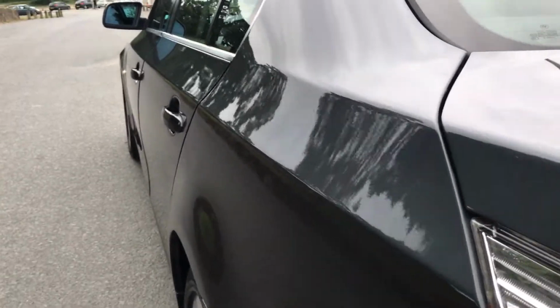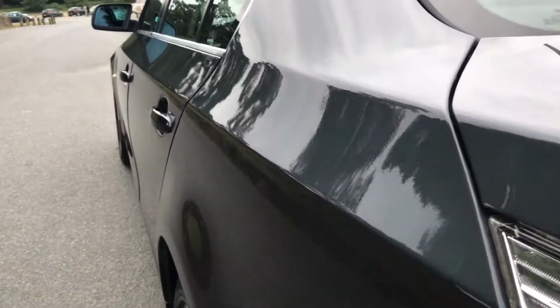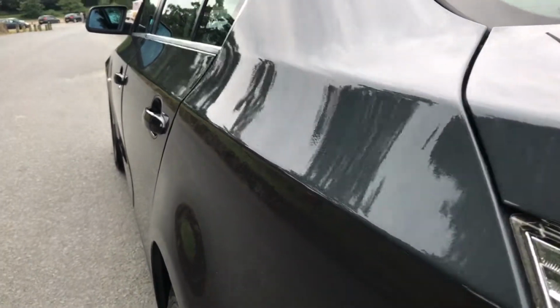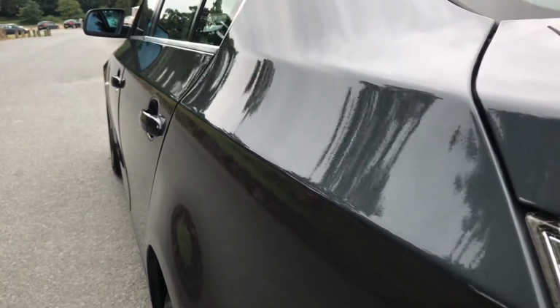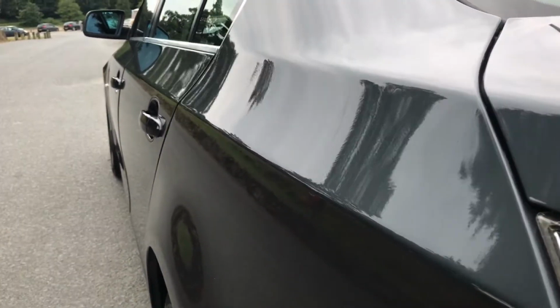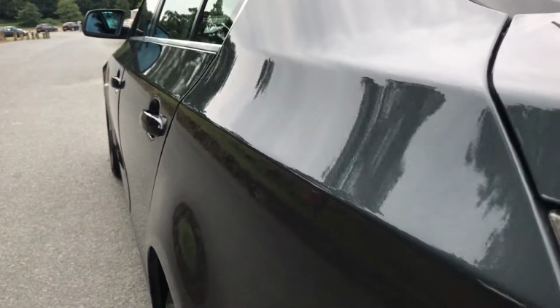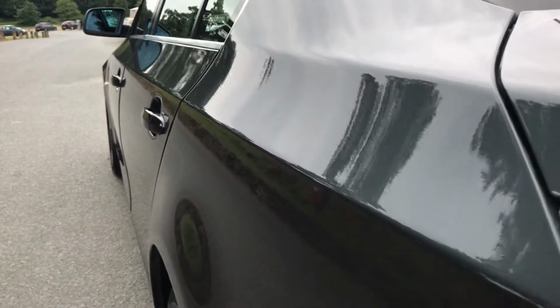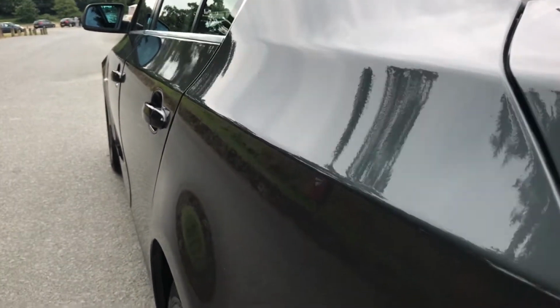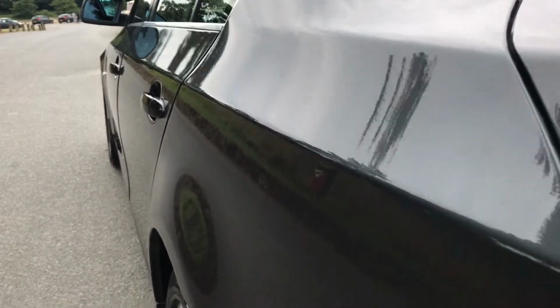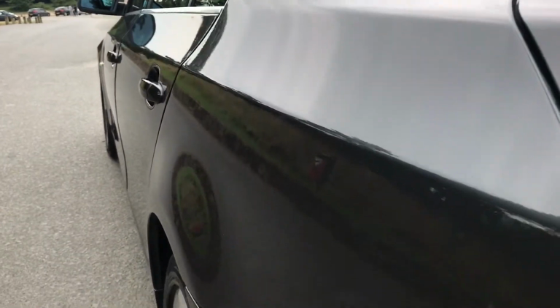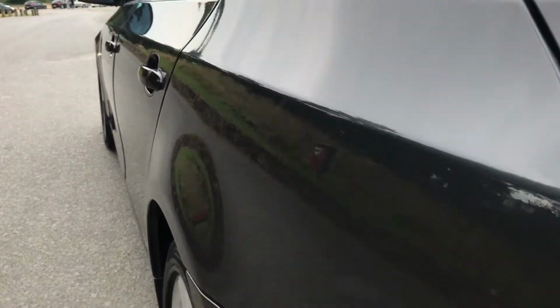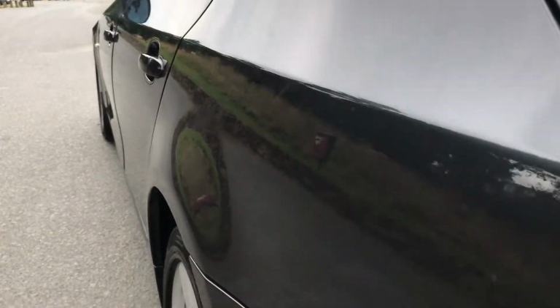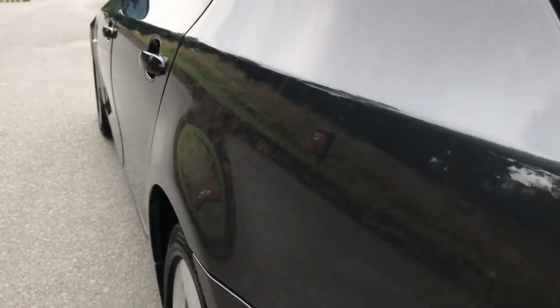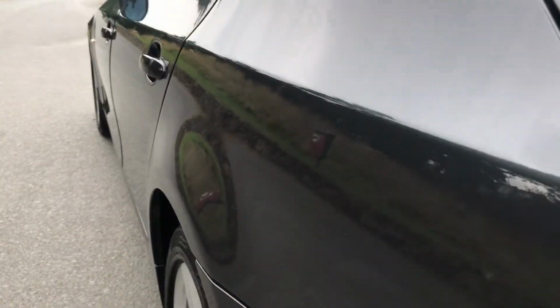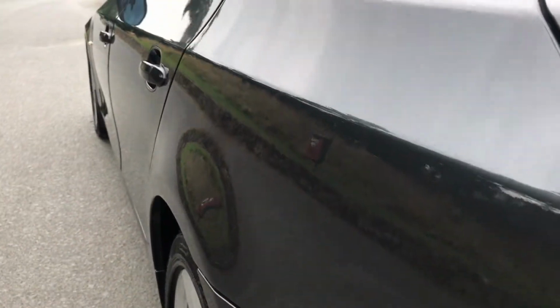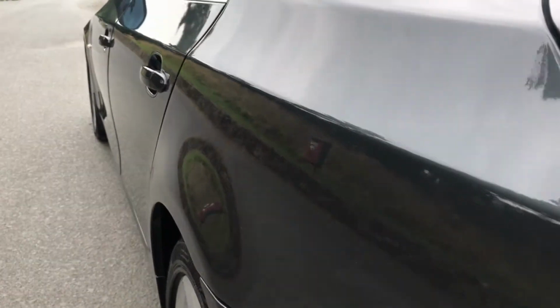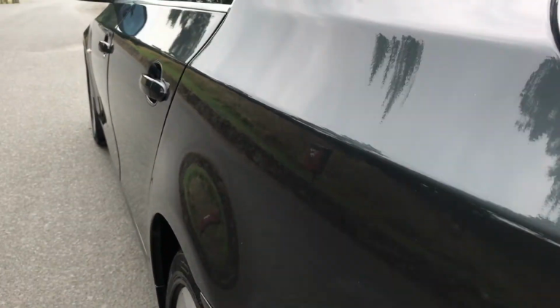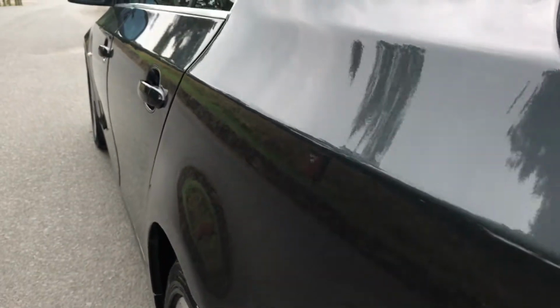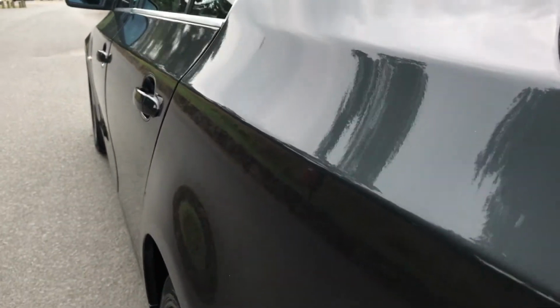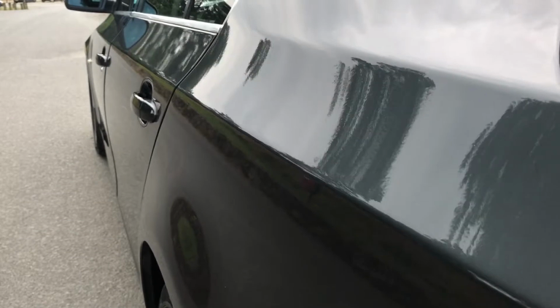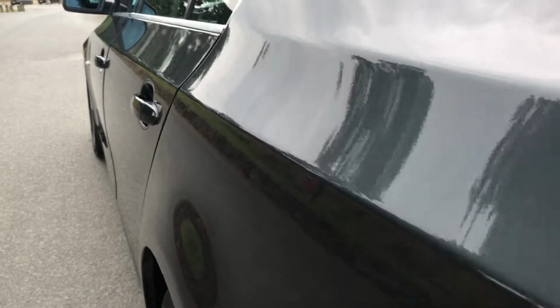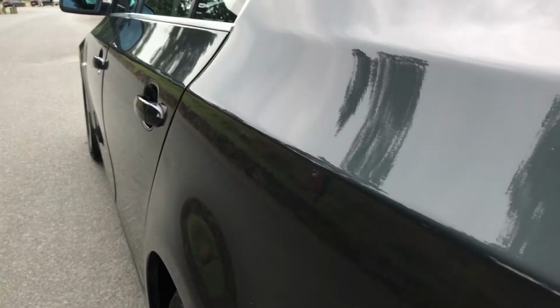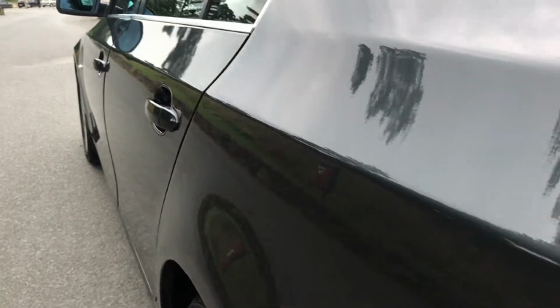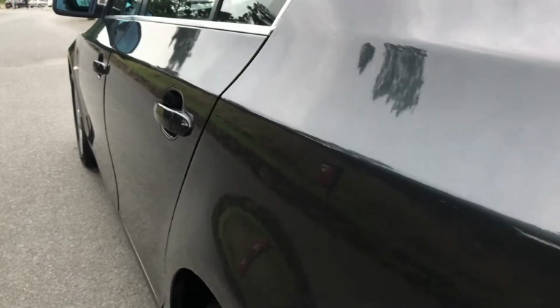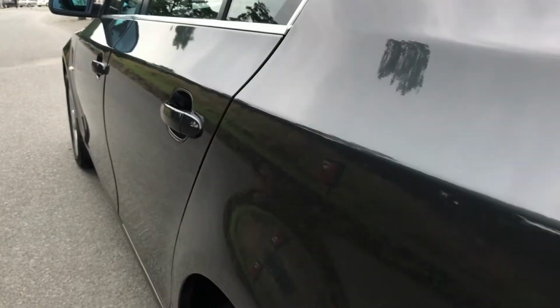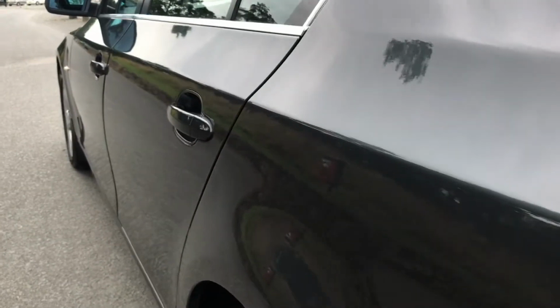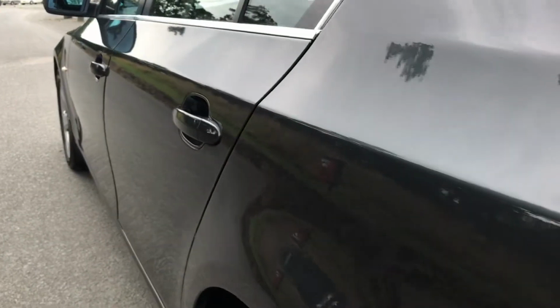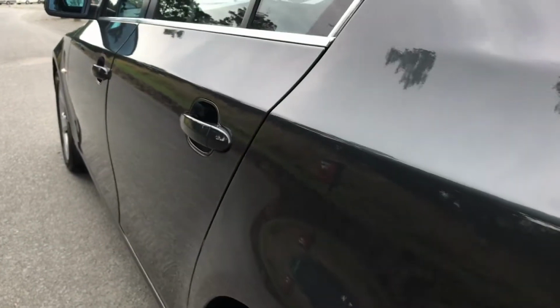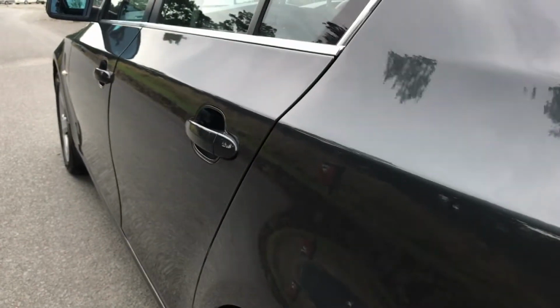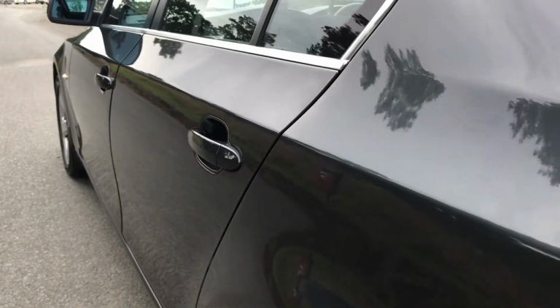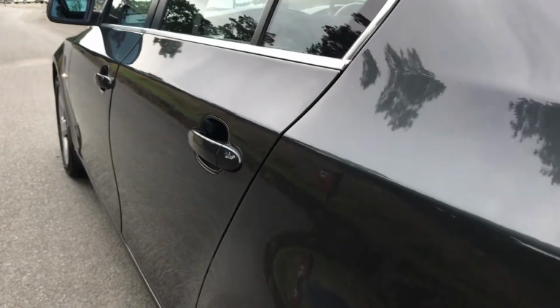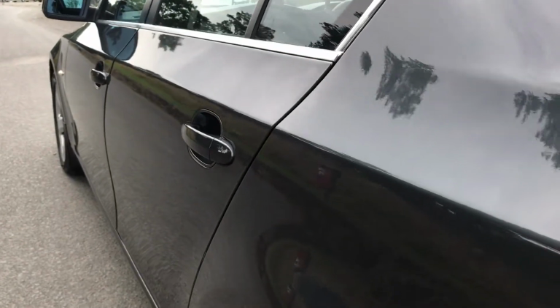And there you have the rear. No dinks, dents, and no scratches.